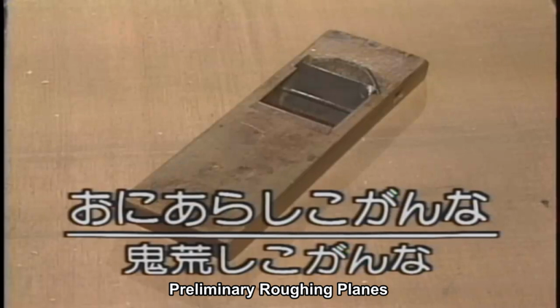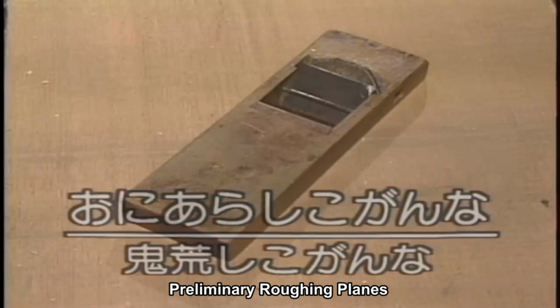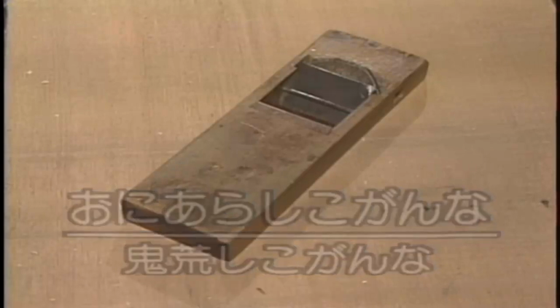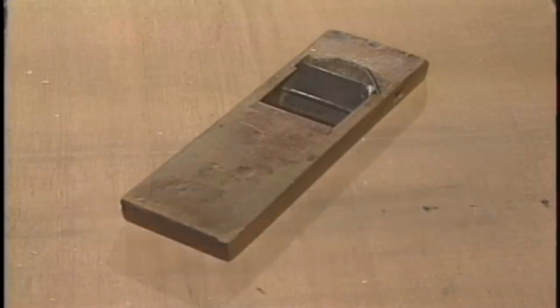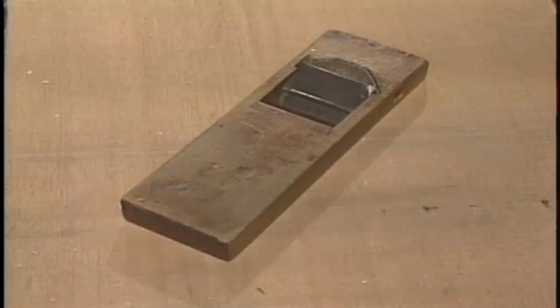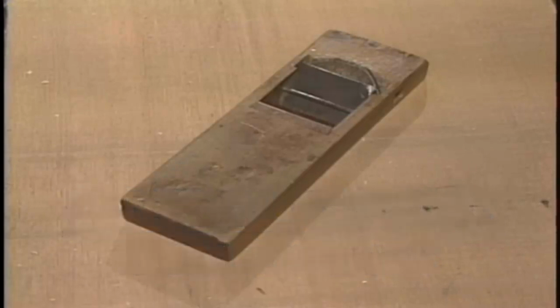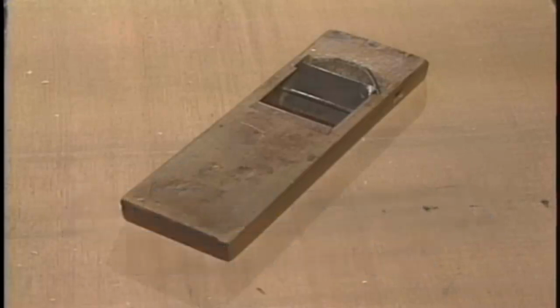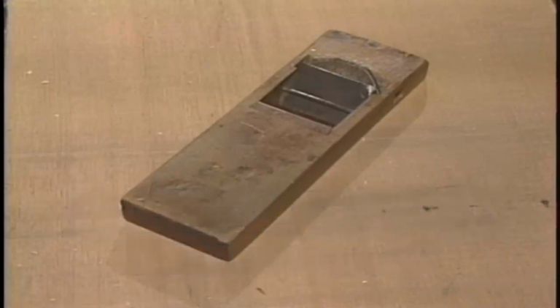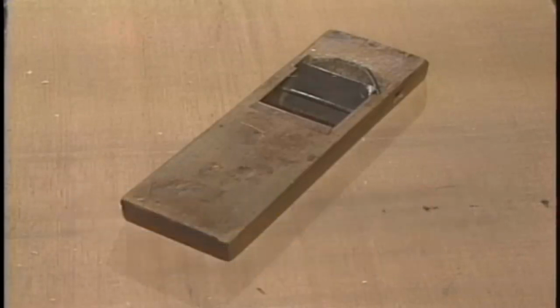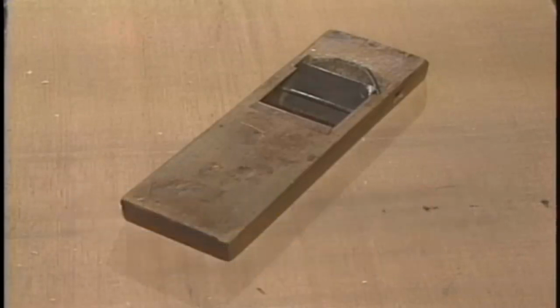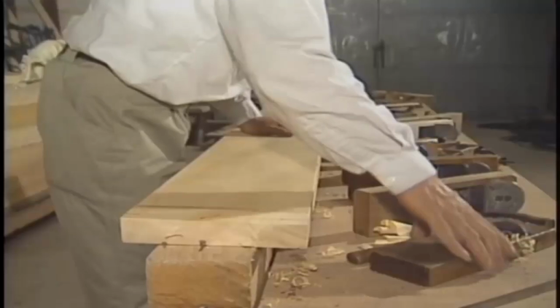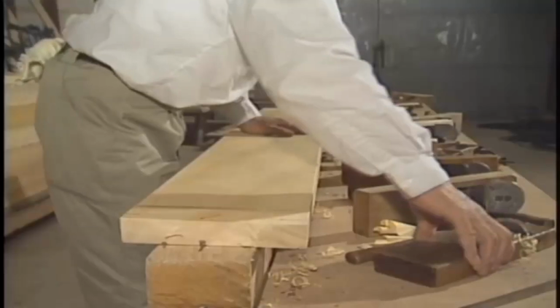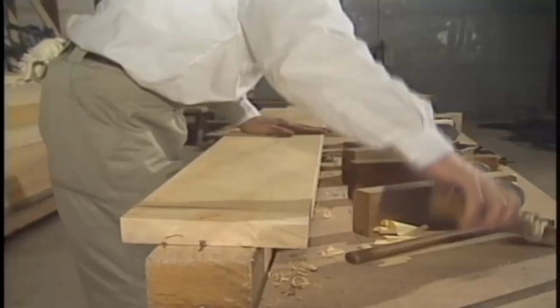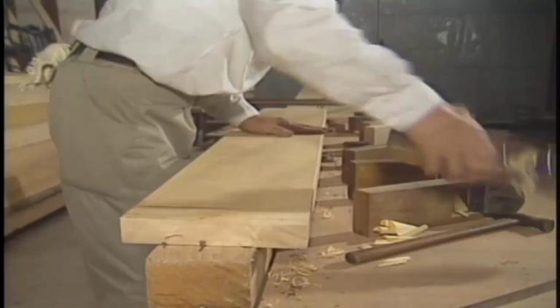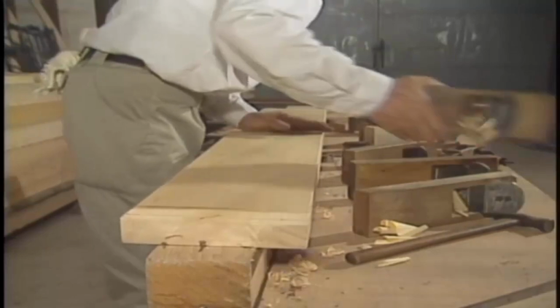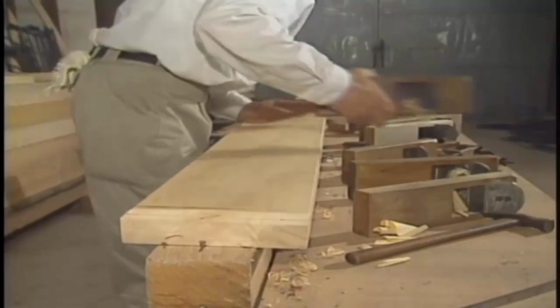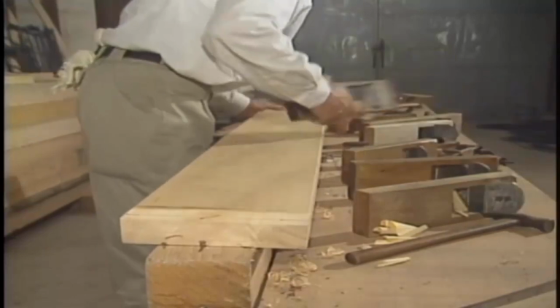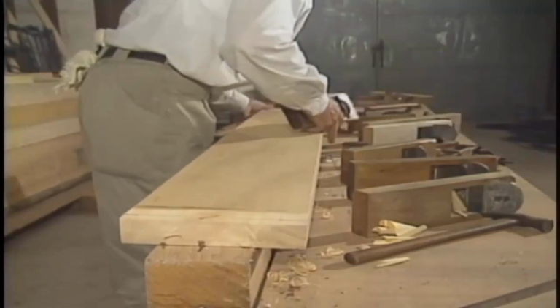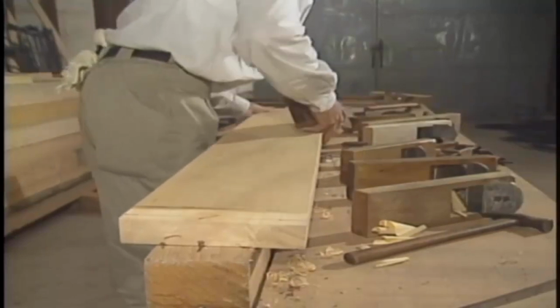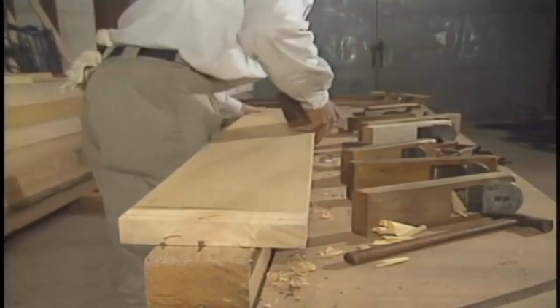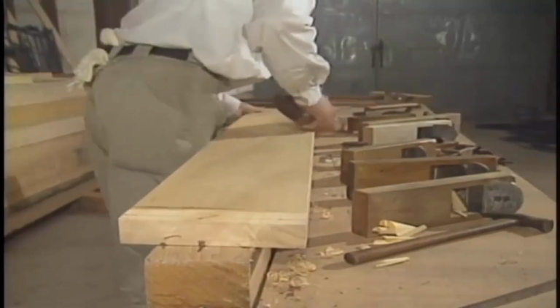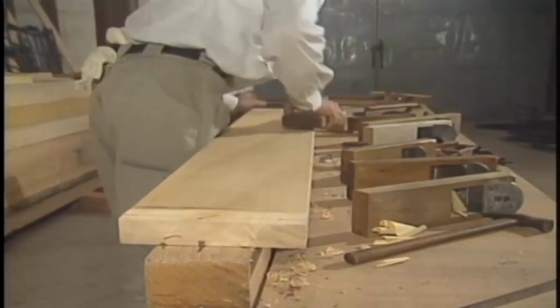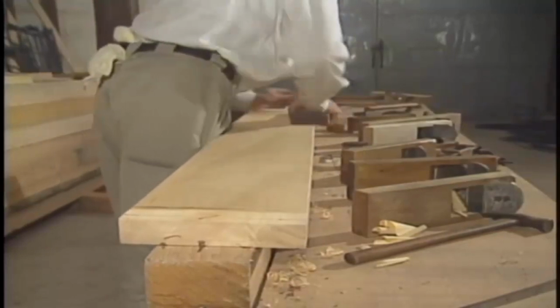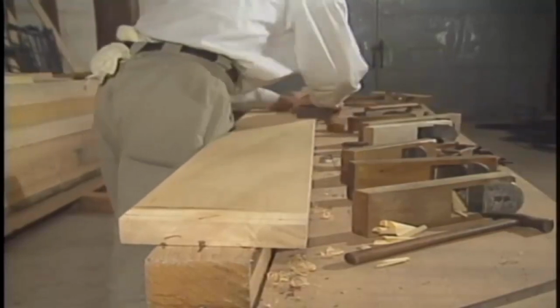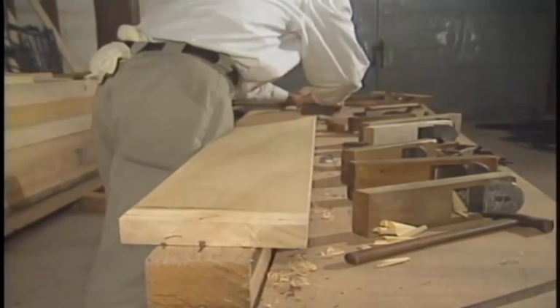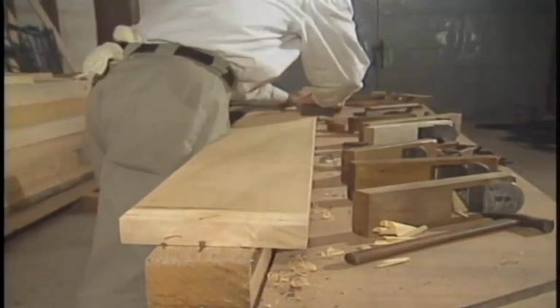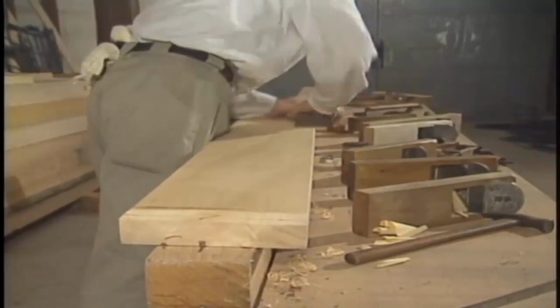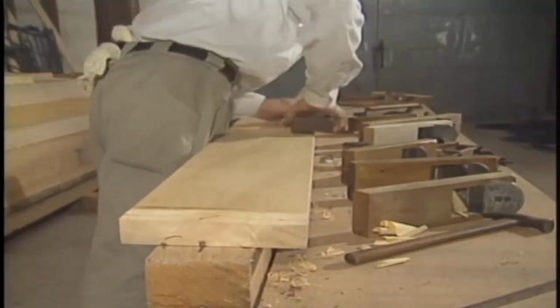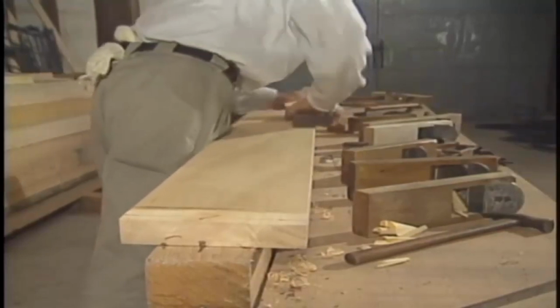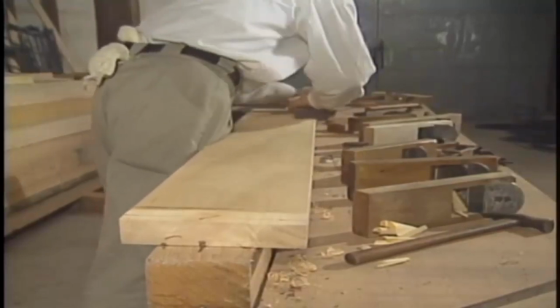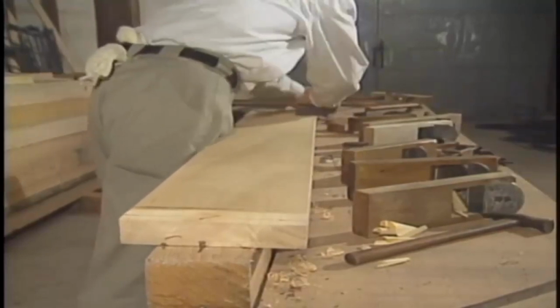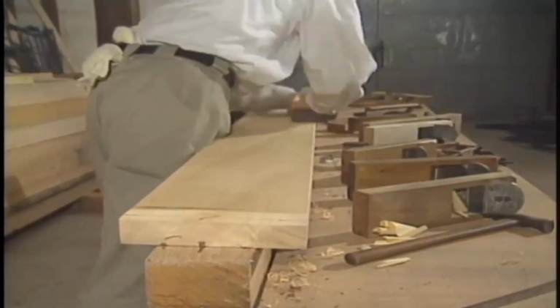A preliminary roughing plane, or scrub plane, is used to quickly remove thick pieces of material.